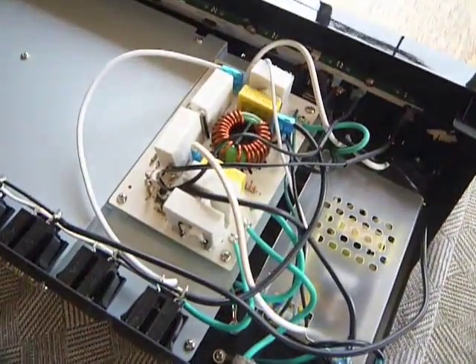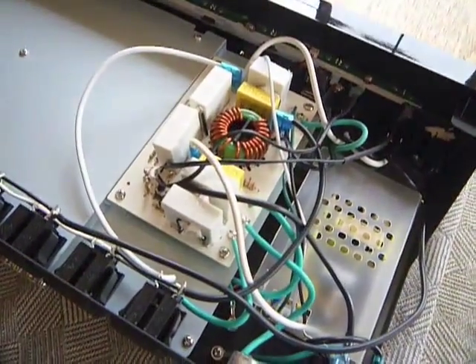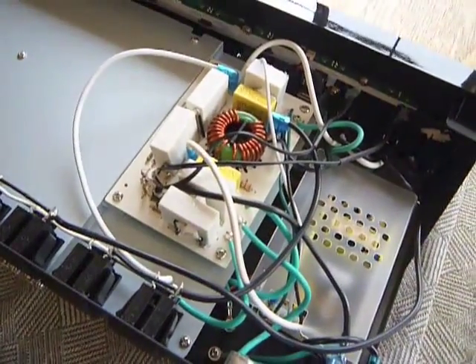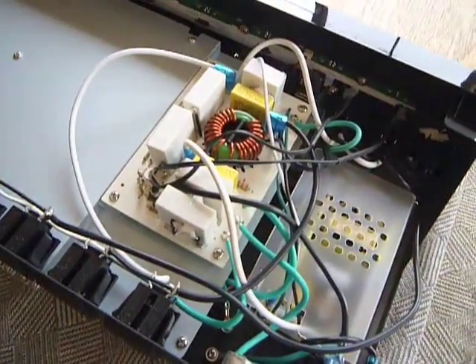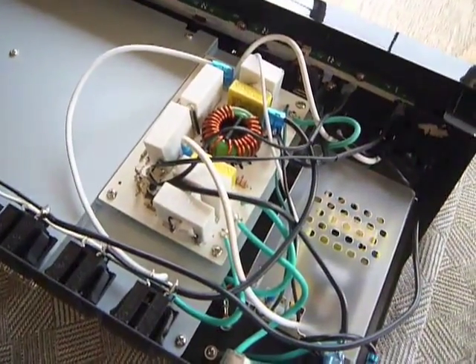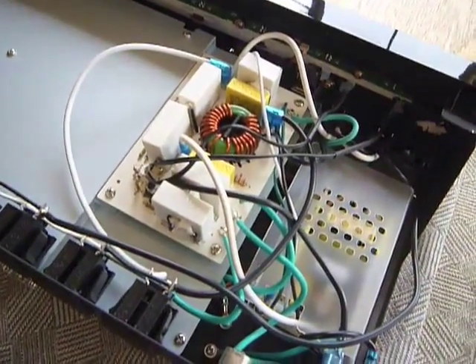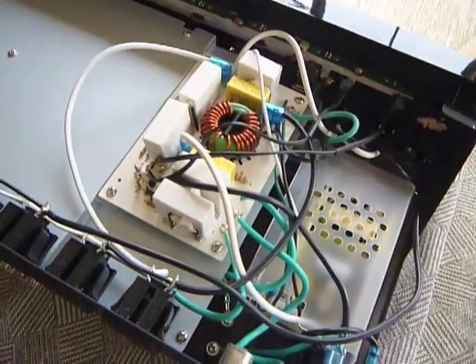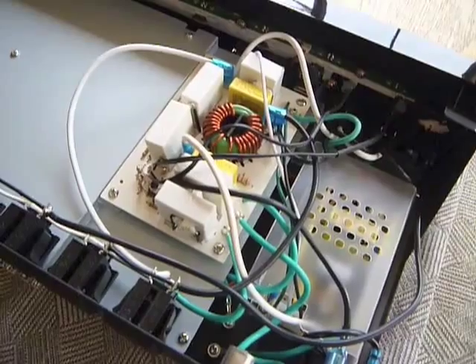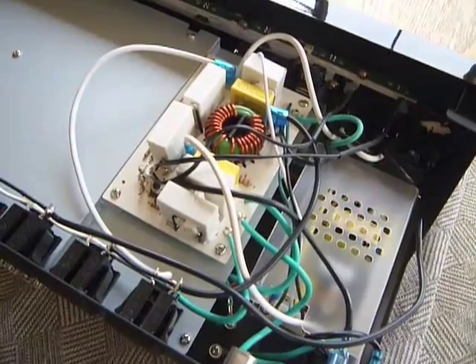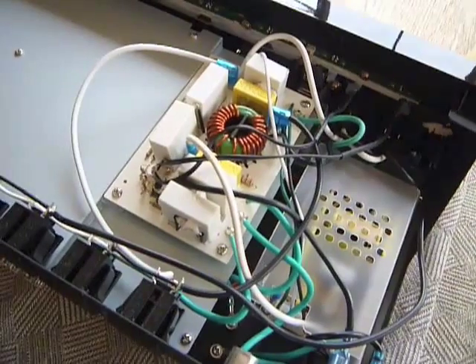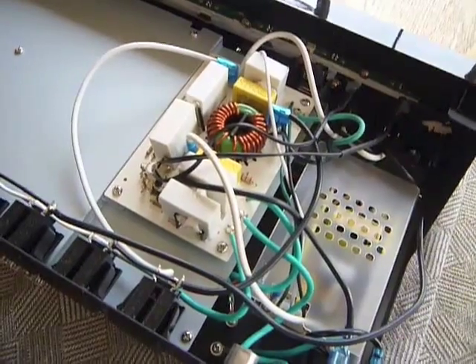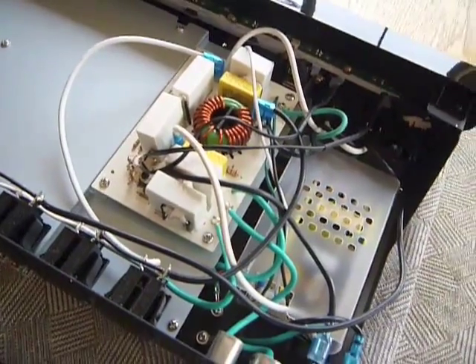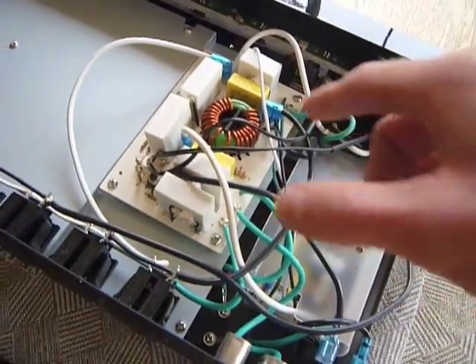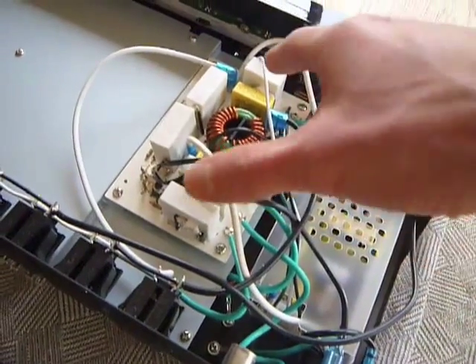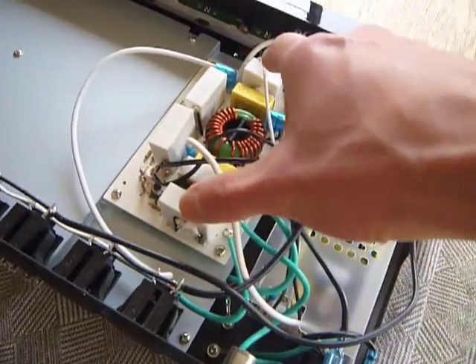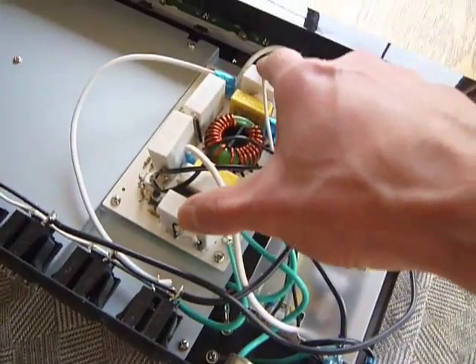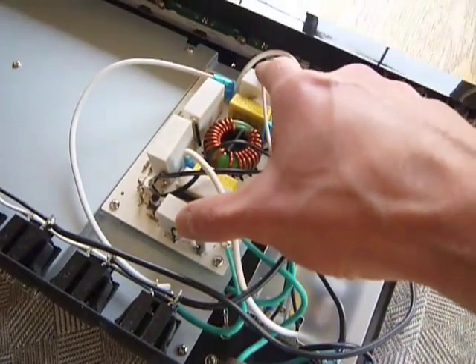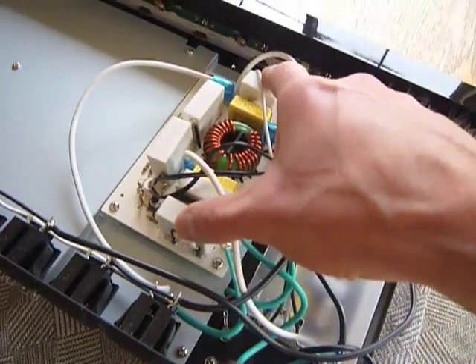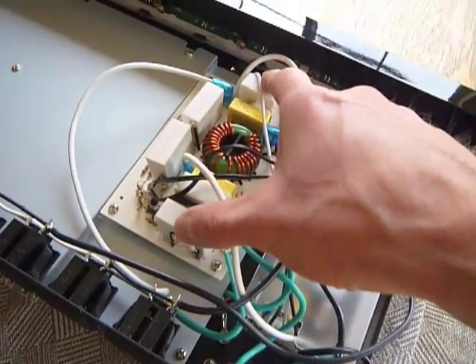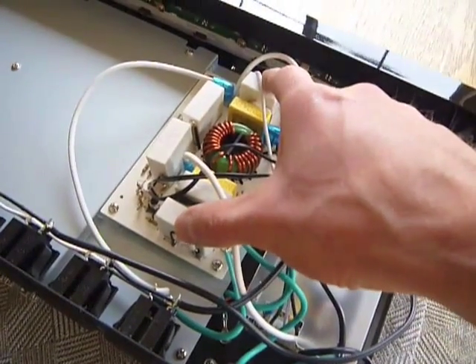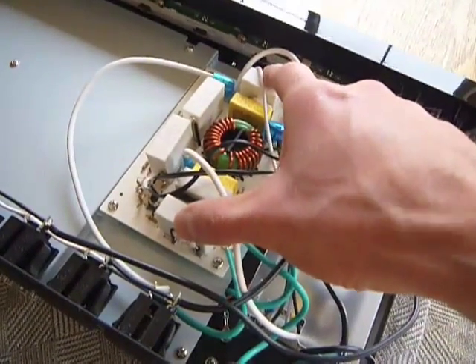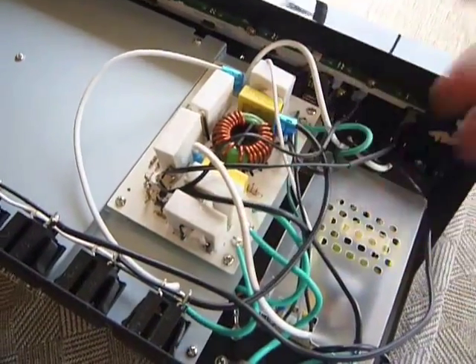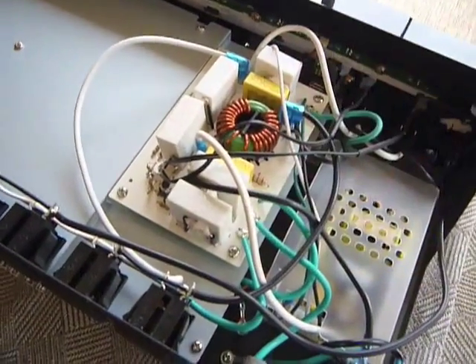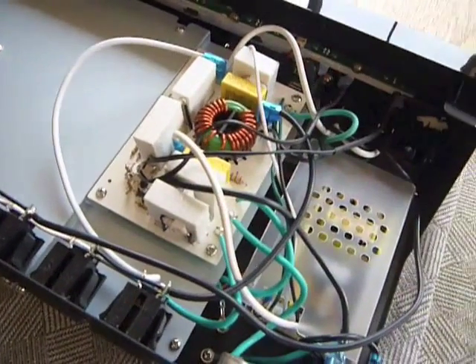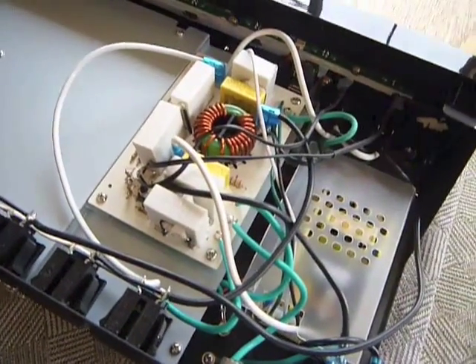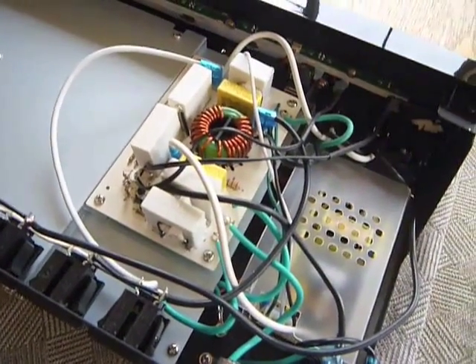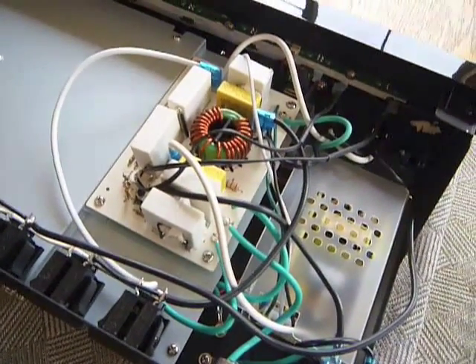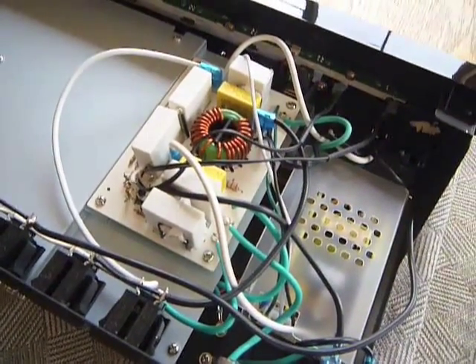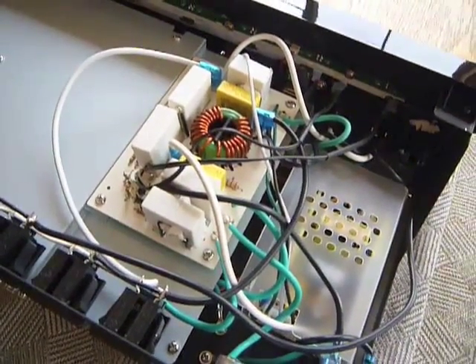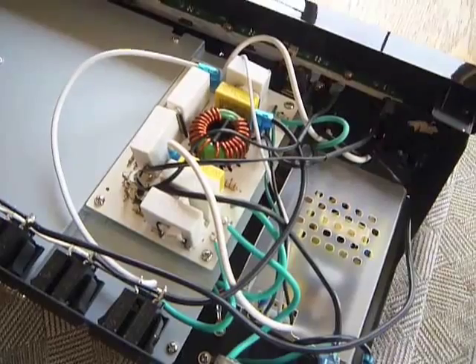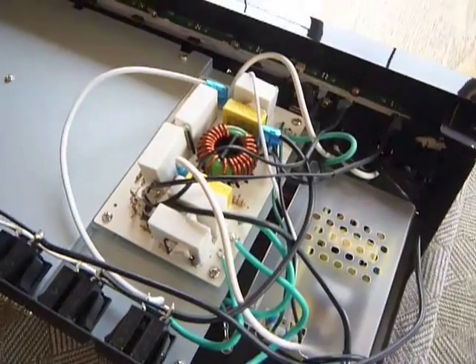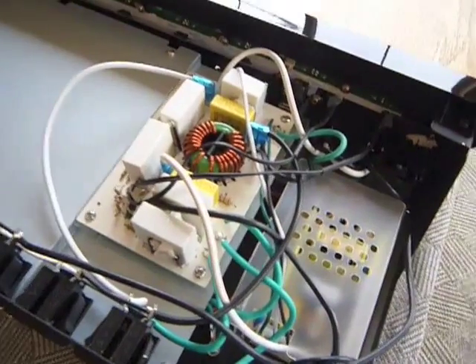All of the outlets run through this same set of electronics here, which is surge protection and power conditioning.